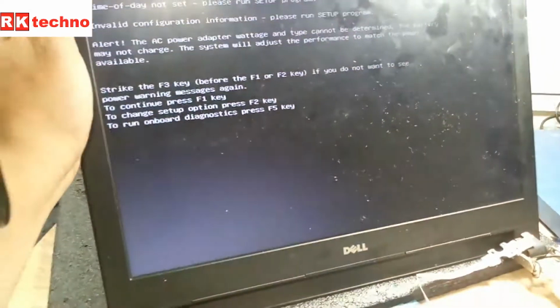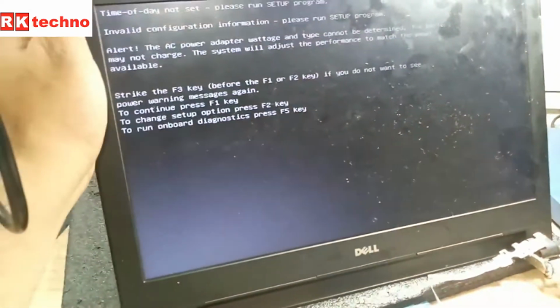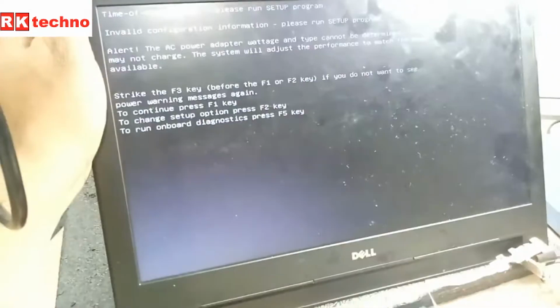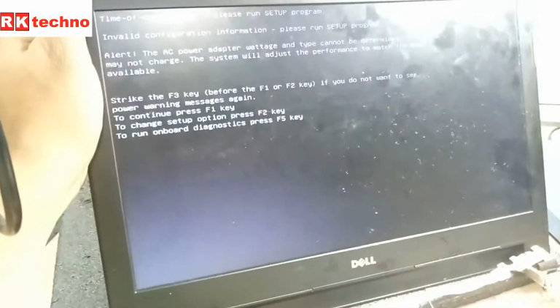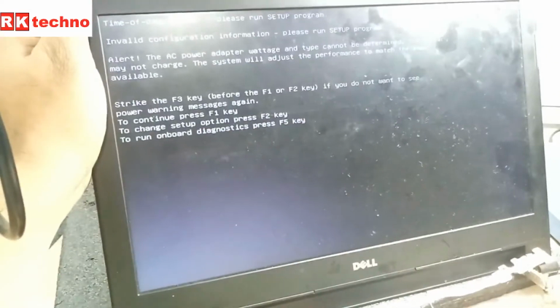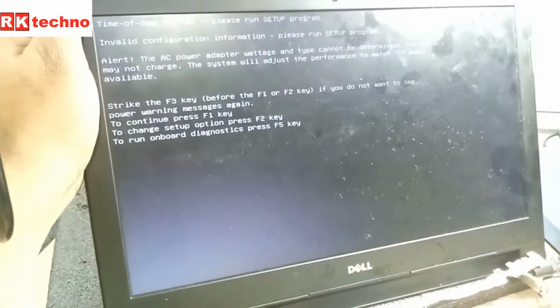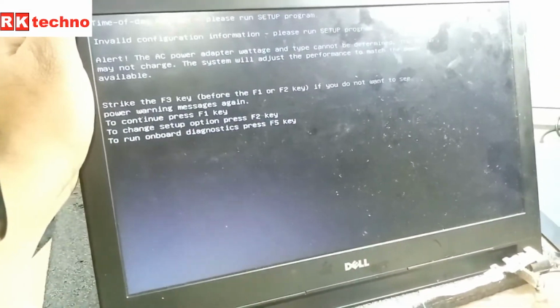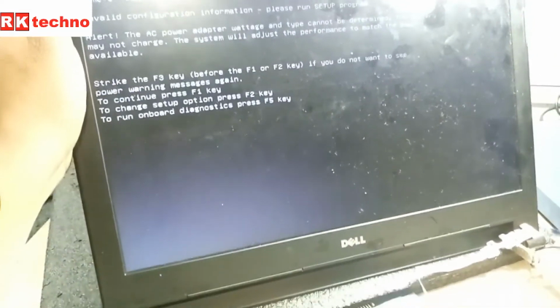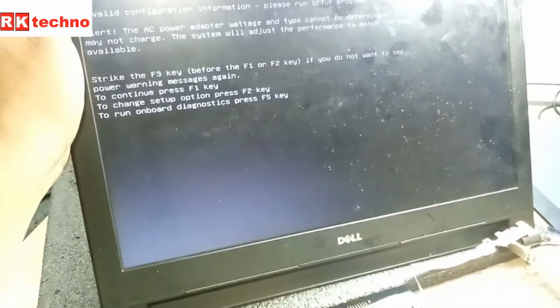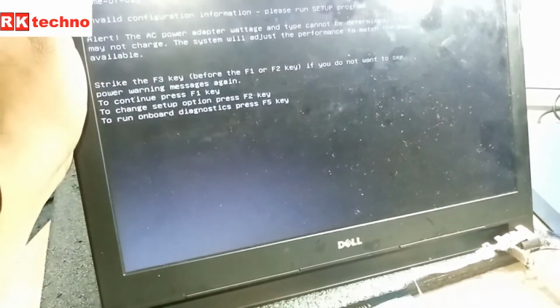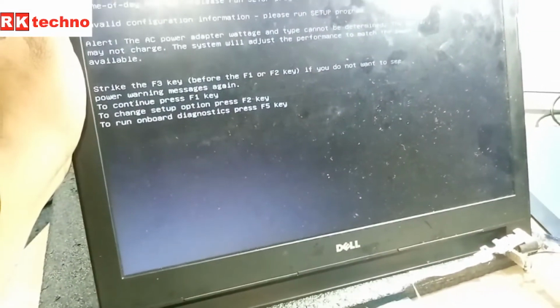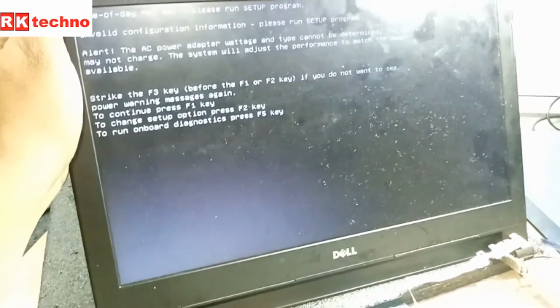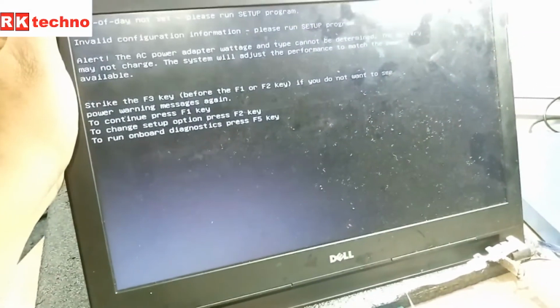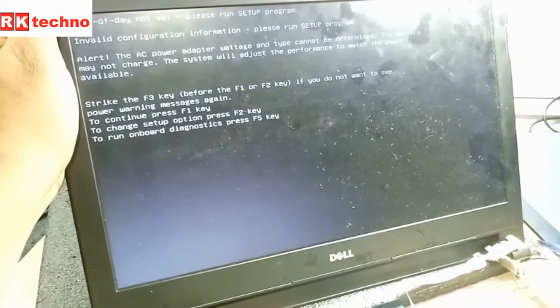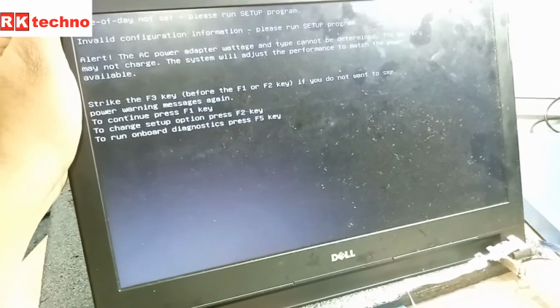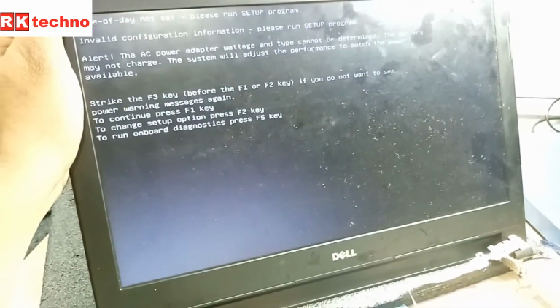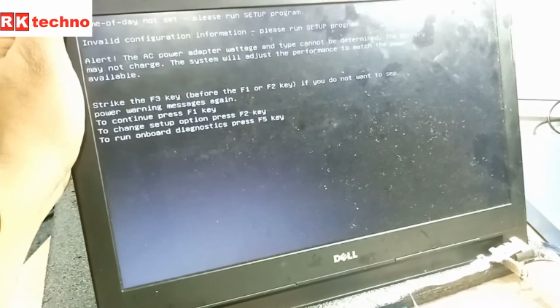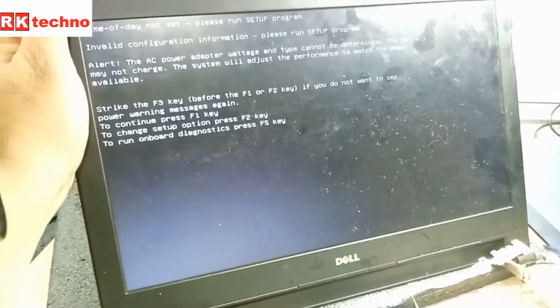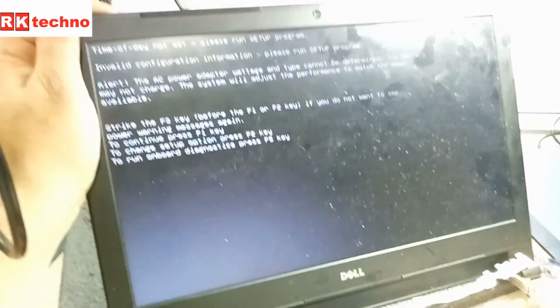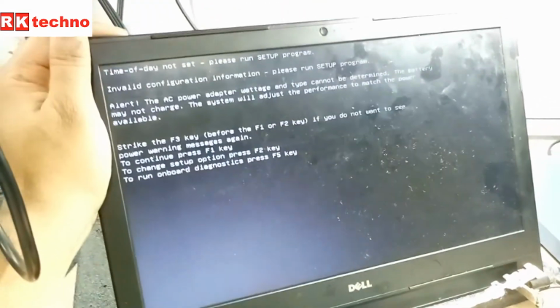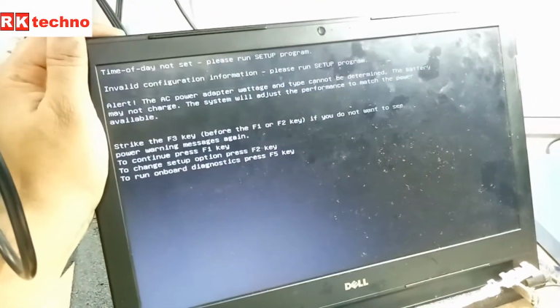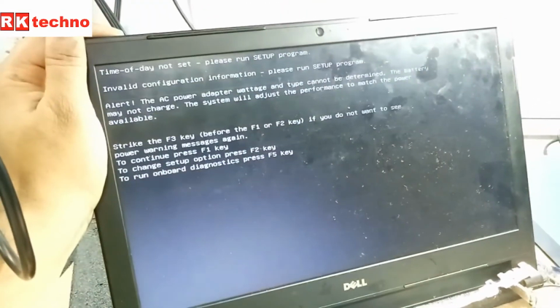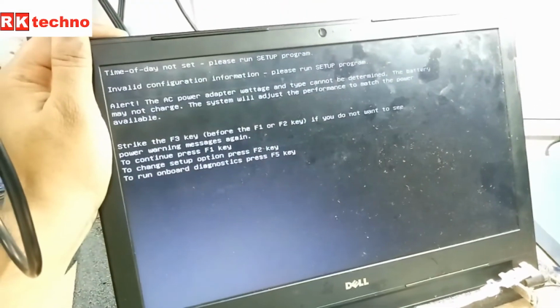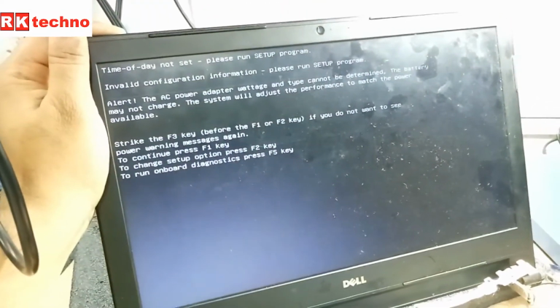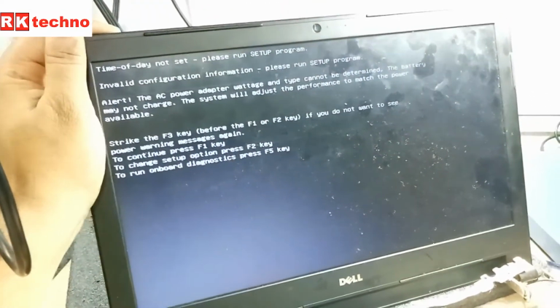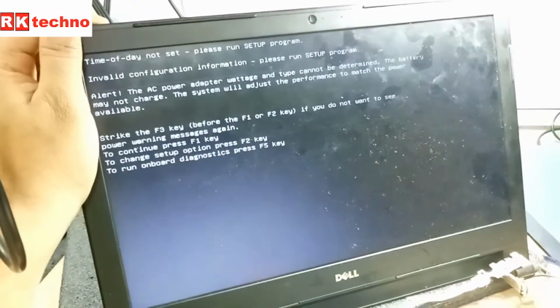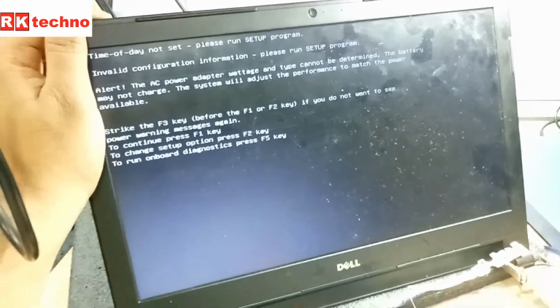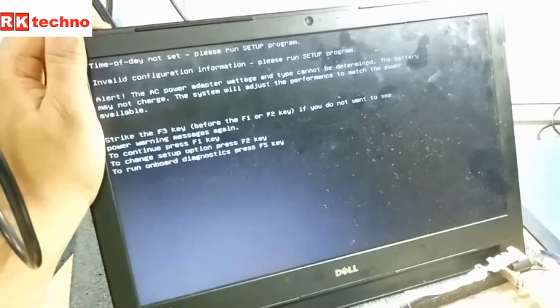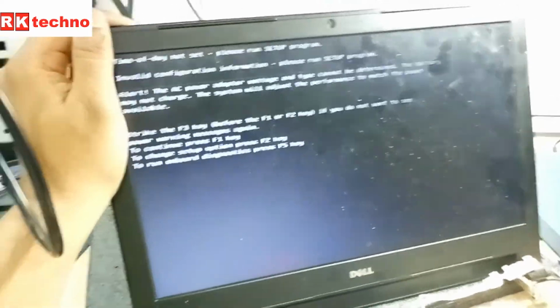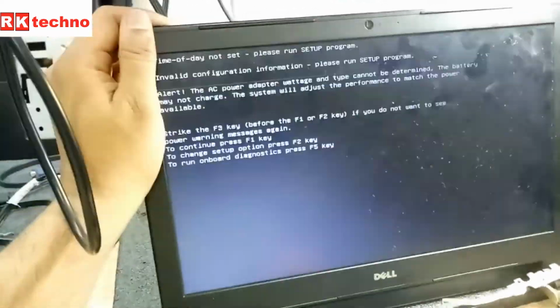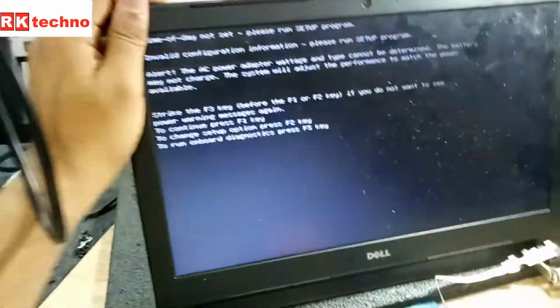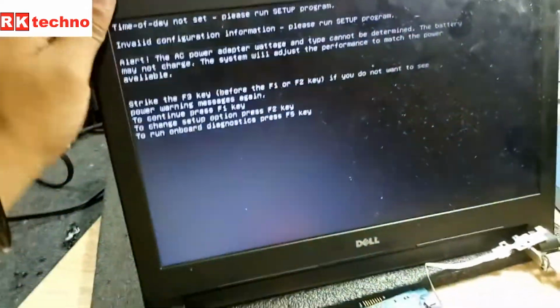18.86V is coming, everything is good, everything is working properly, and the fan is also running well. That's it for this video — keep watching, see you in the next video. Jai Hind, Vande Mataram.